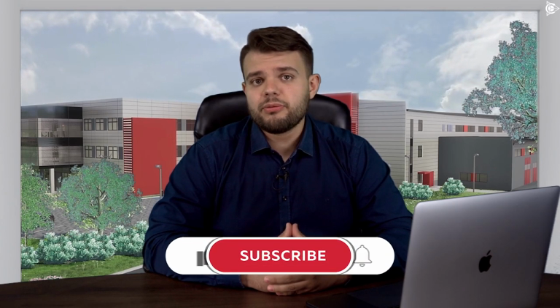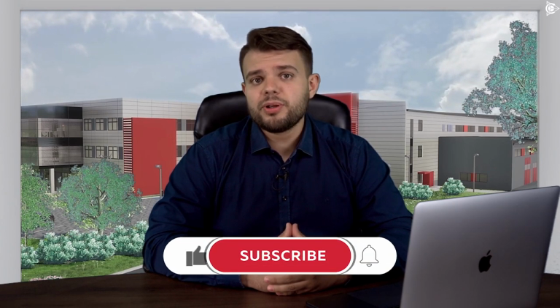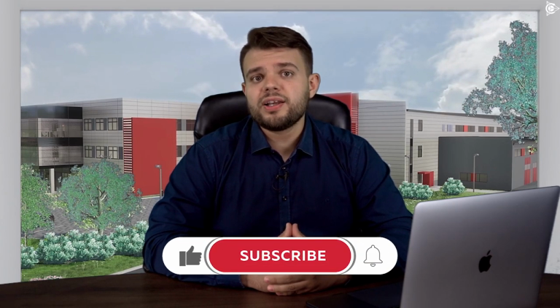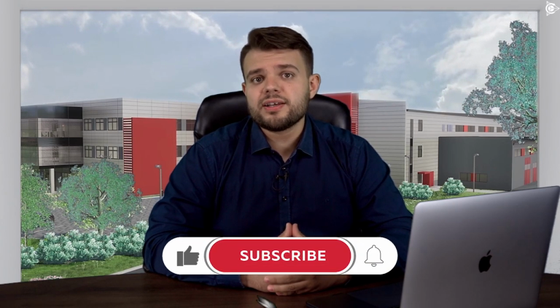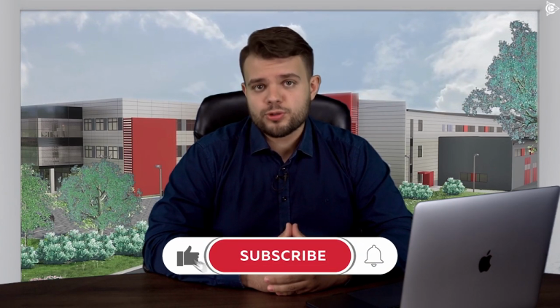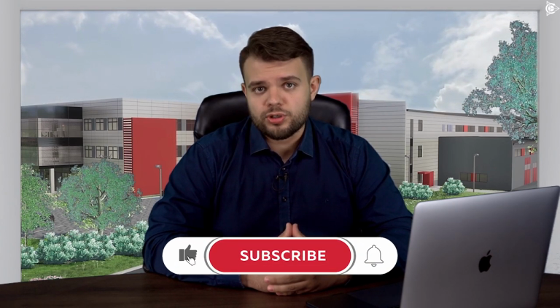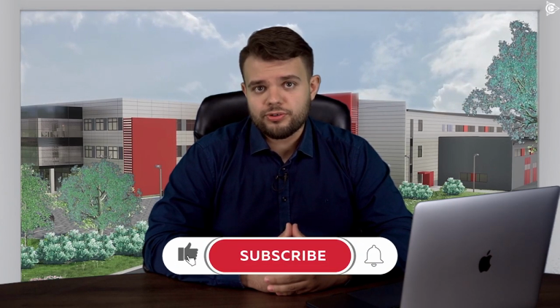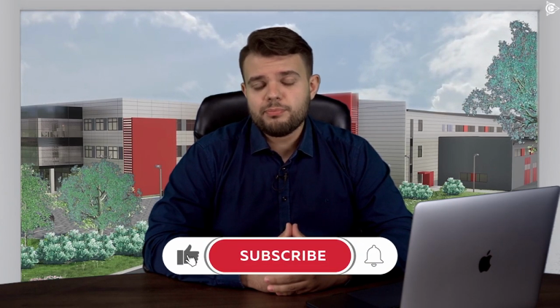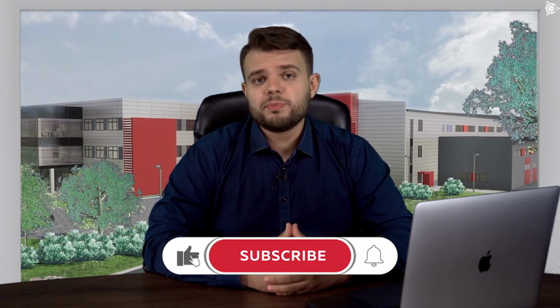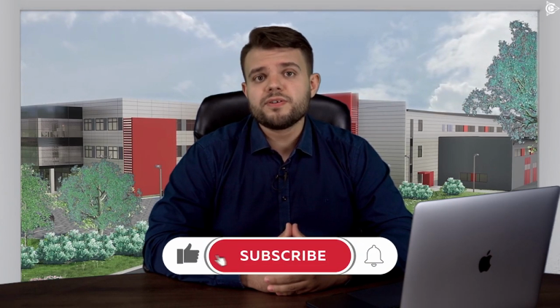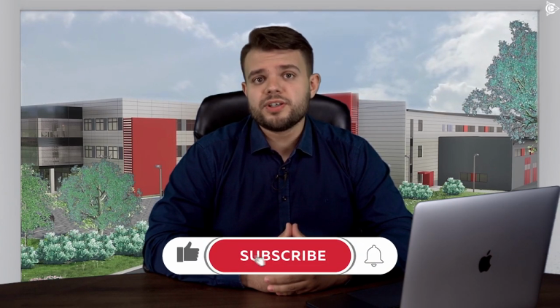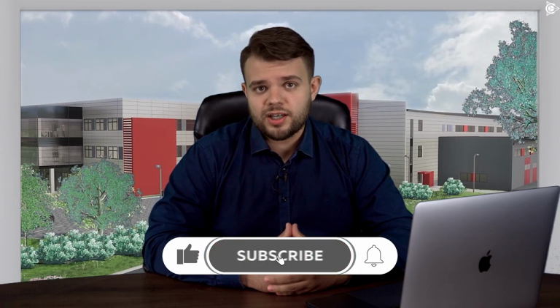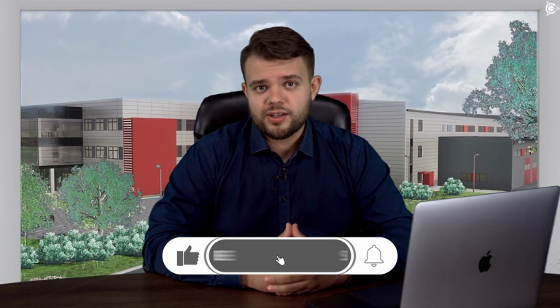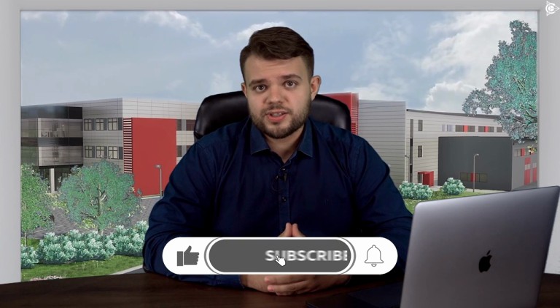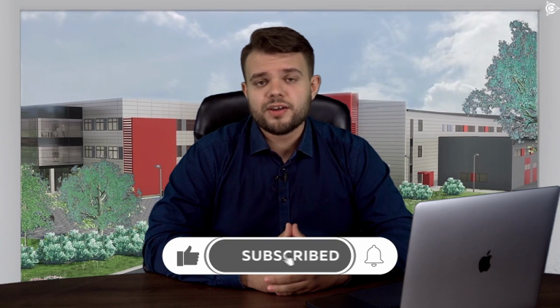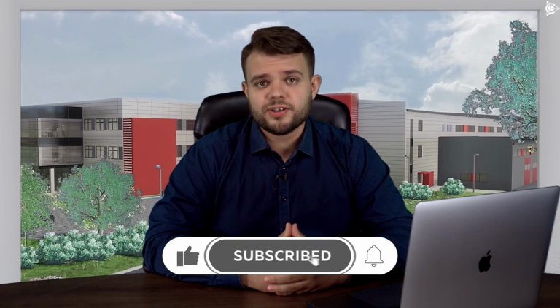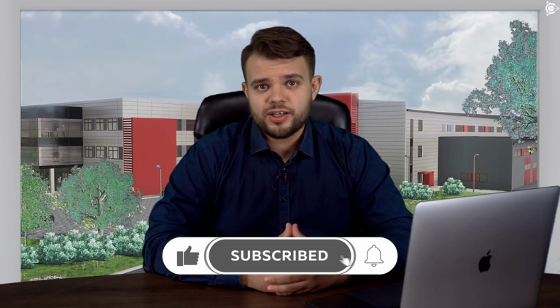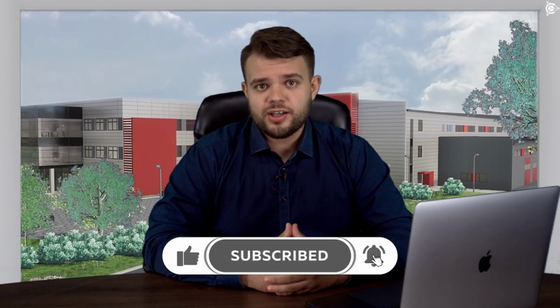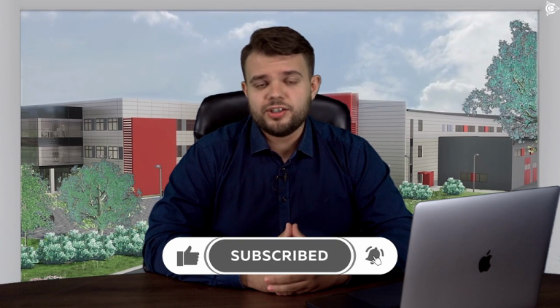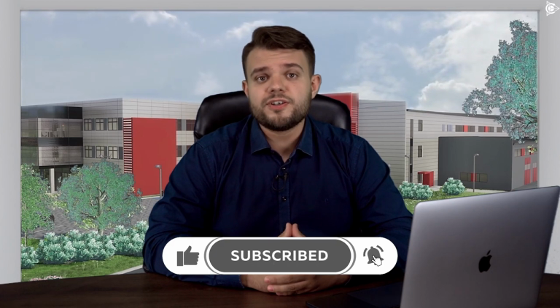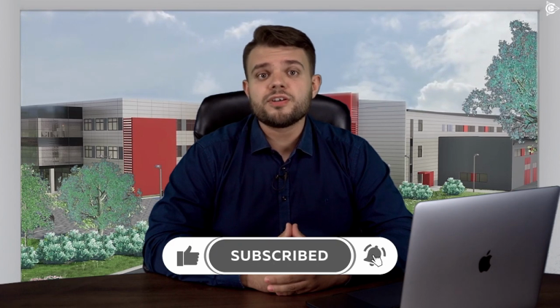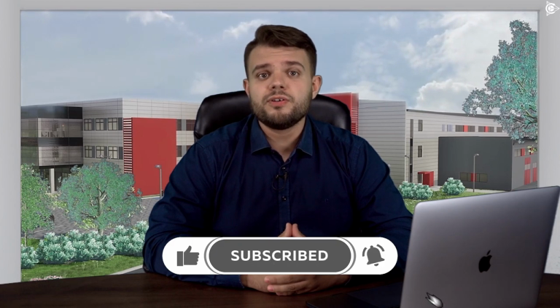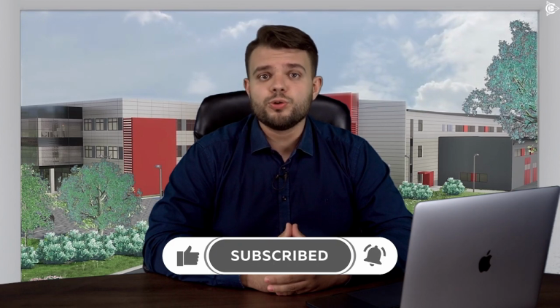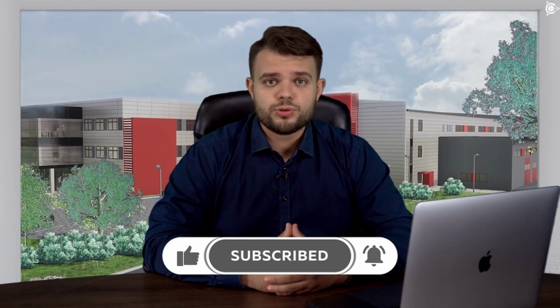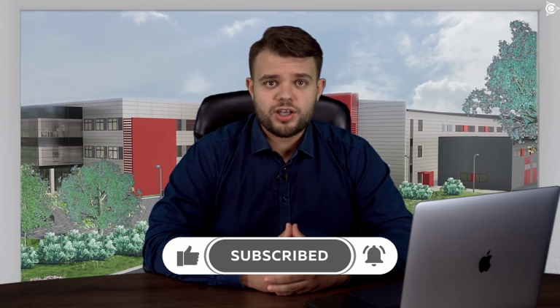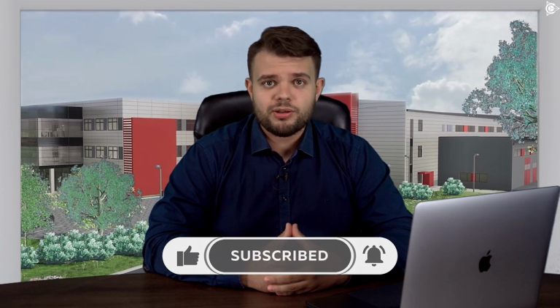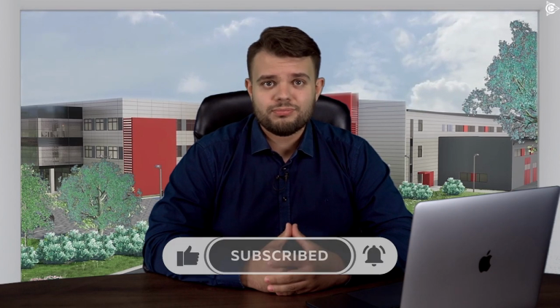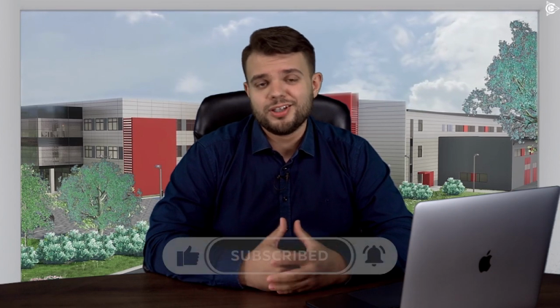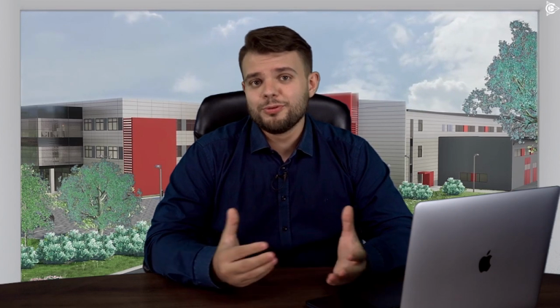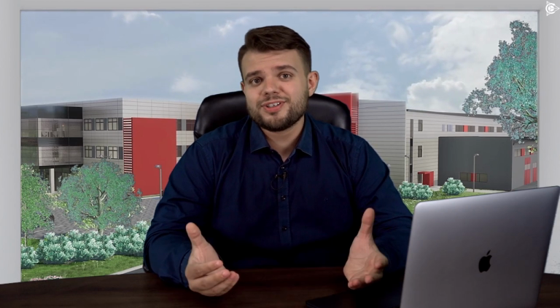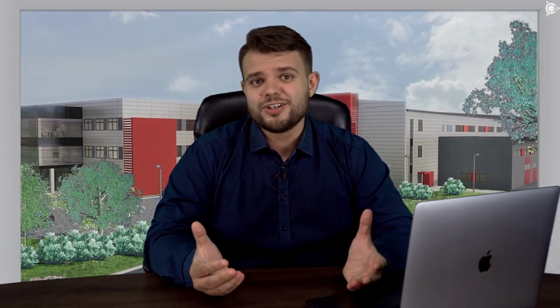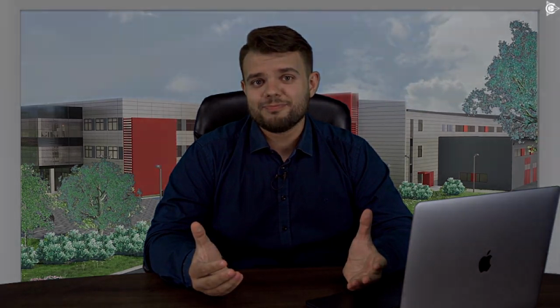I am Aleksandr Soudreff. Subscribe to the channel, hit the like button, share this video with your friends, and see you again!